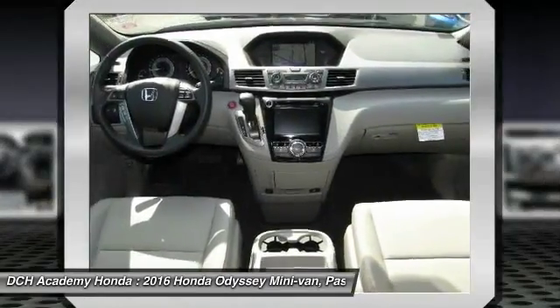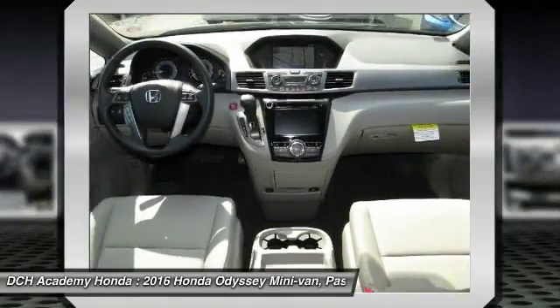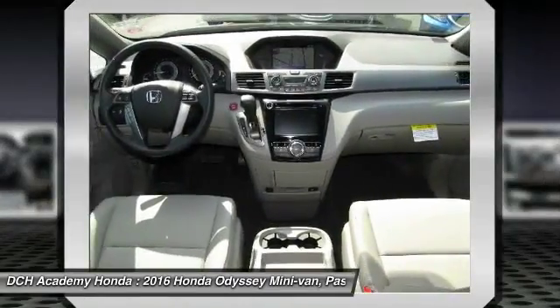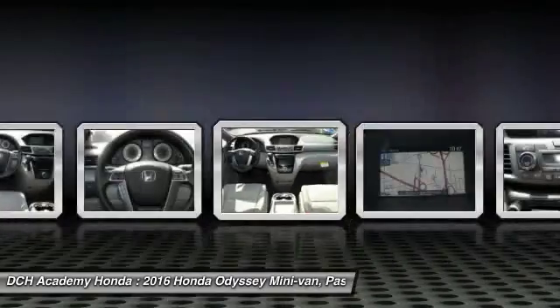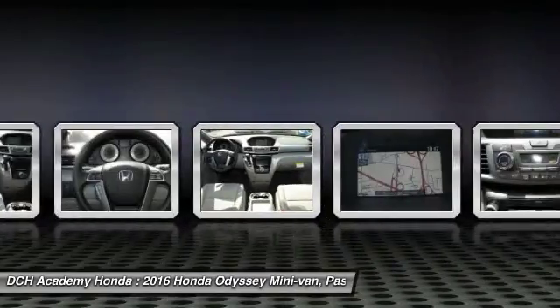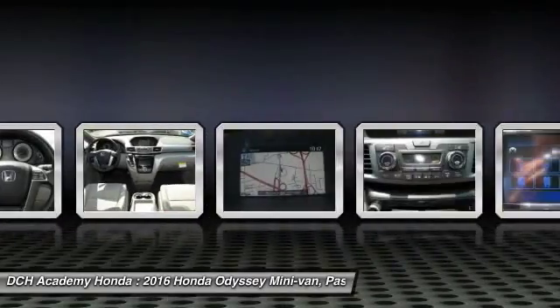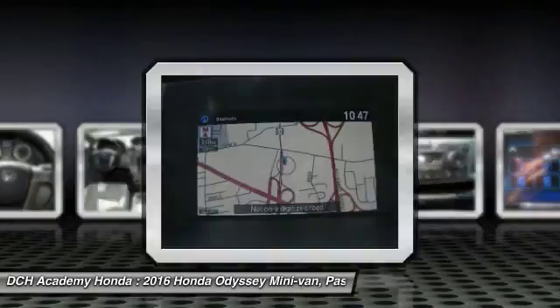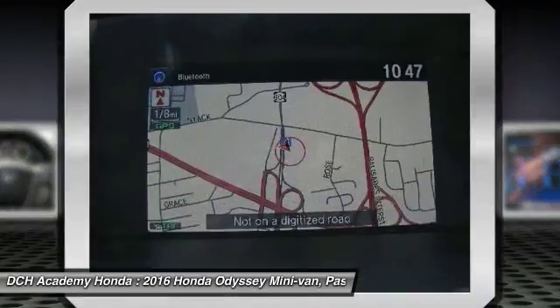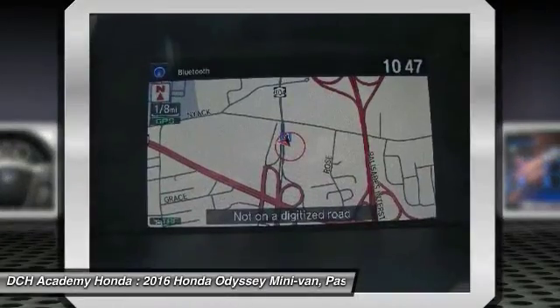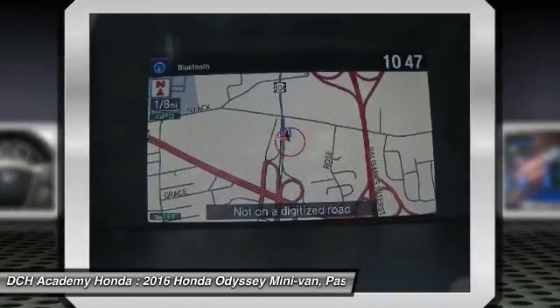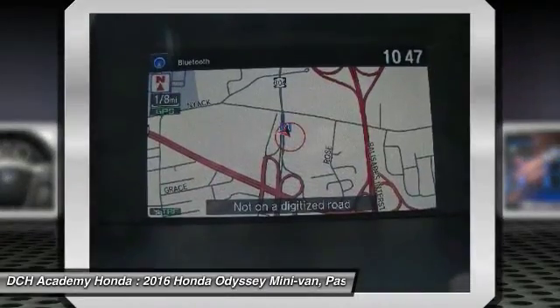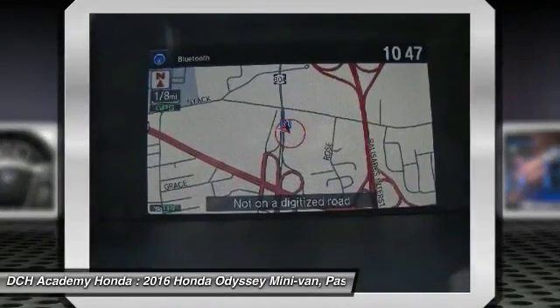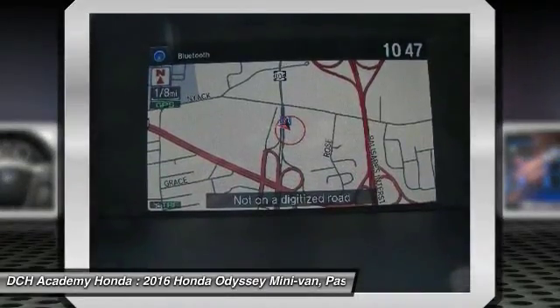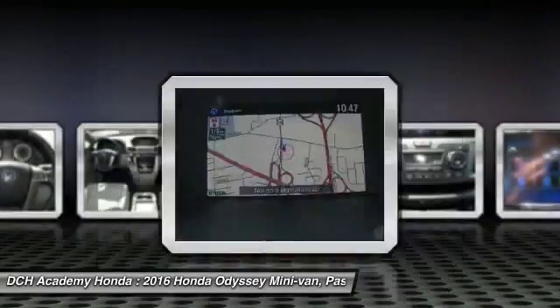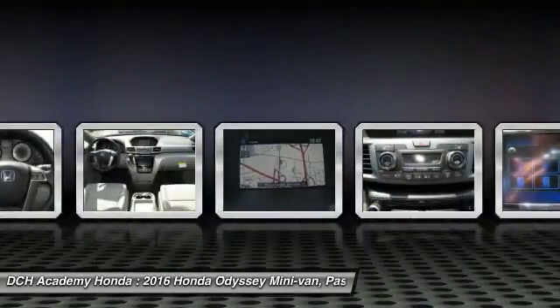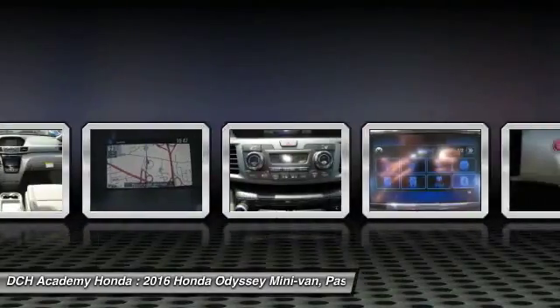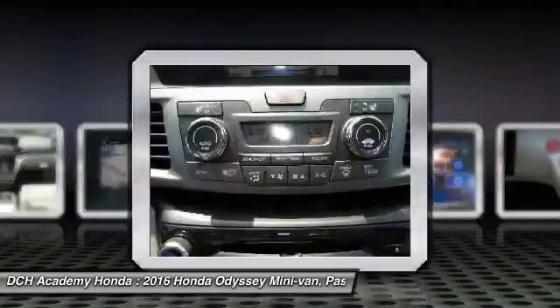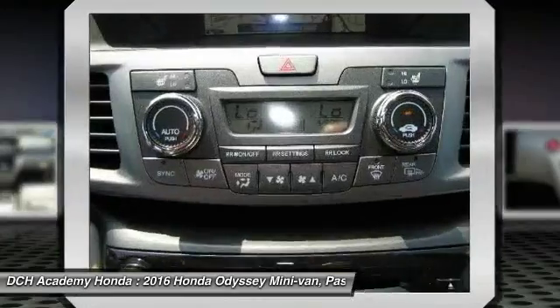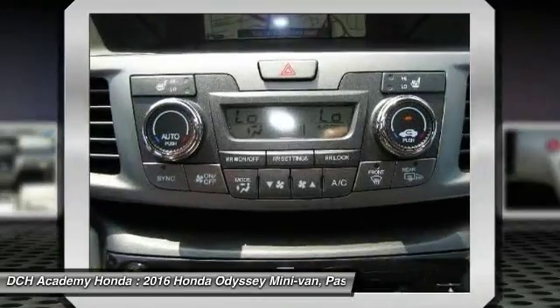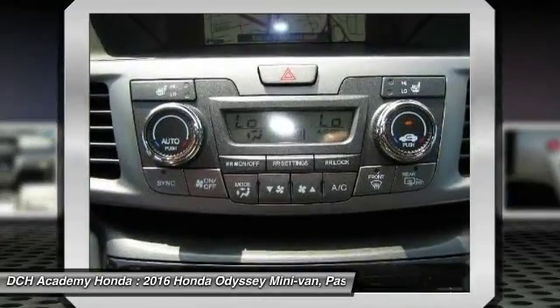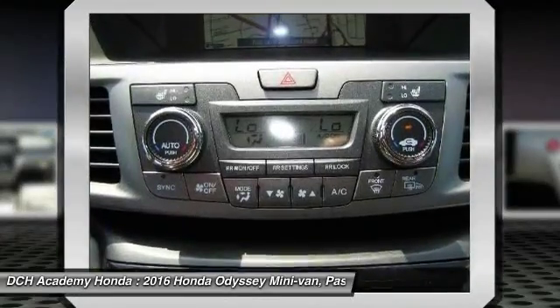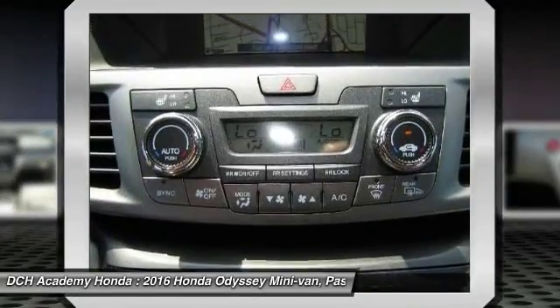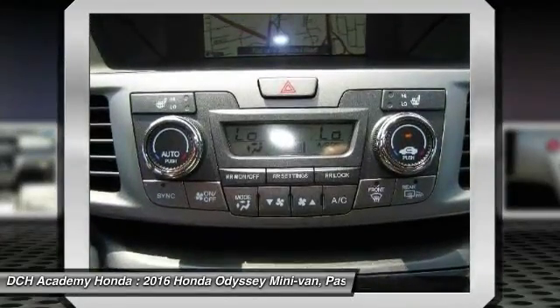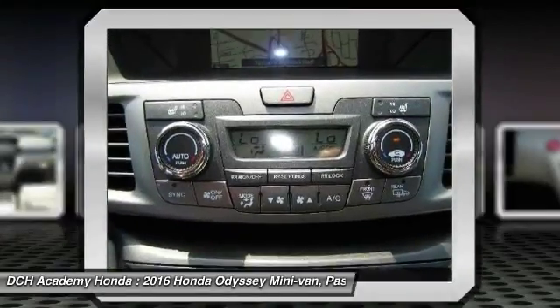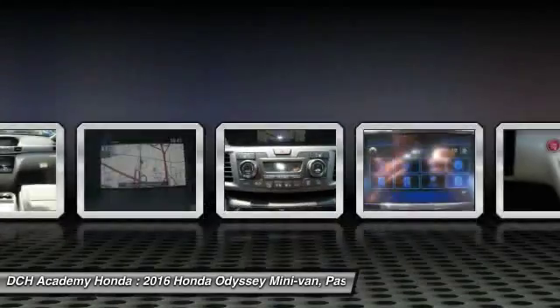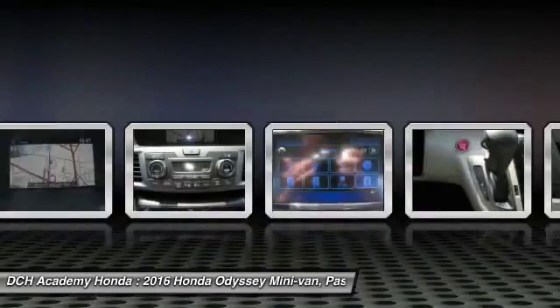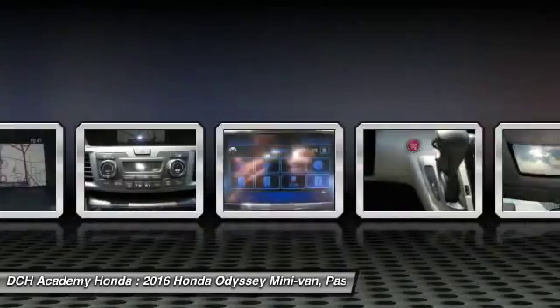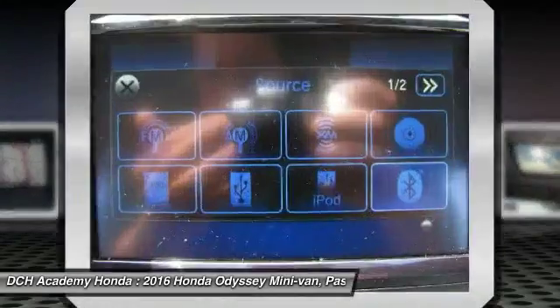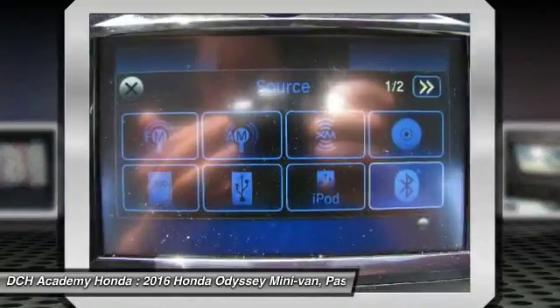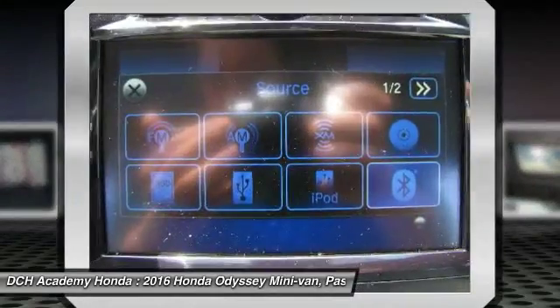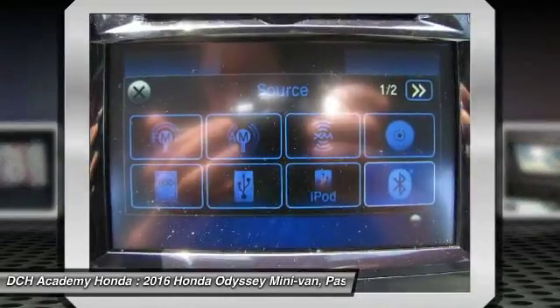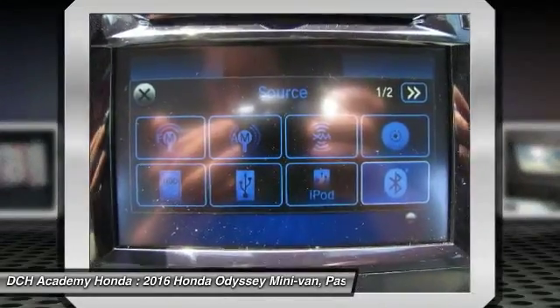Keyless entry, moon roof, Bluetooth, leather wrapped steering wheel, power steering, adjustable steering wheel.